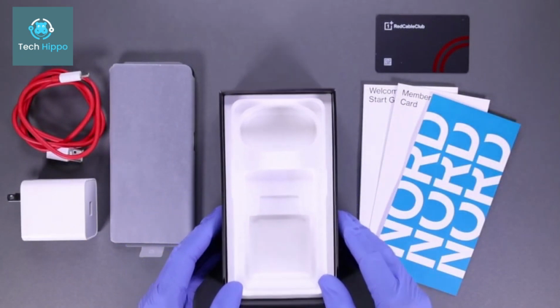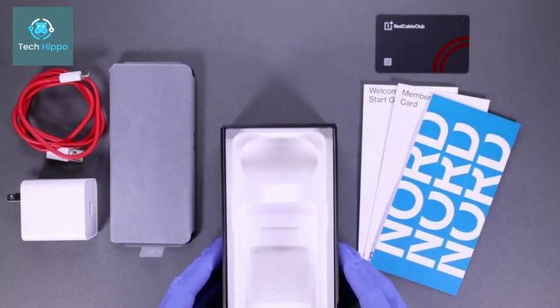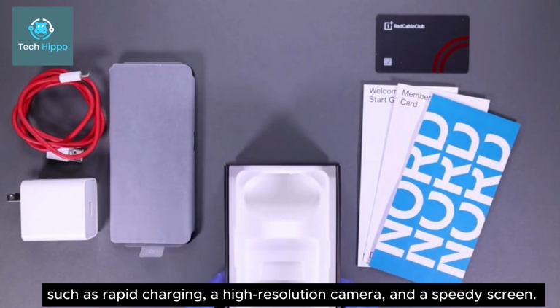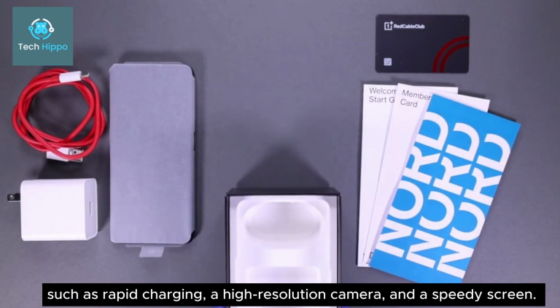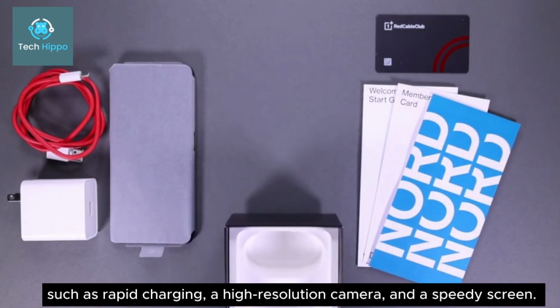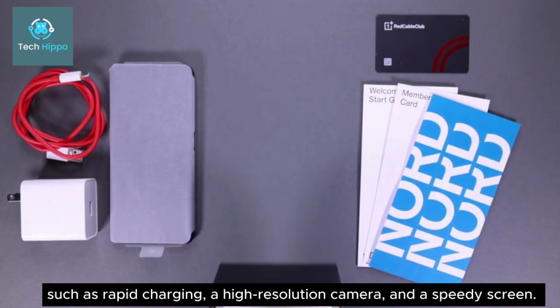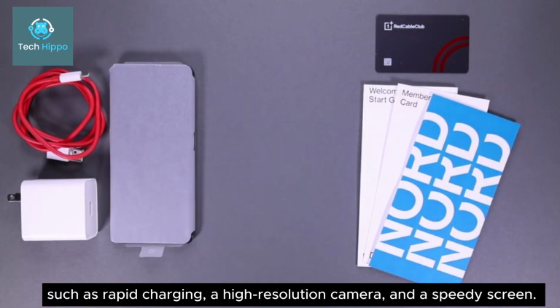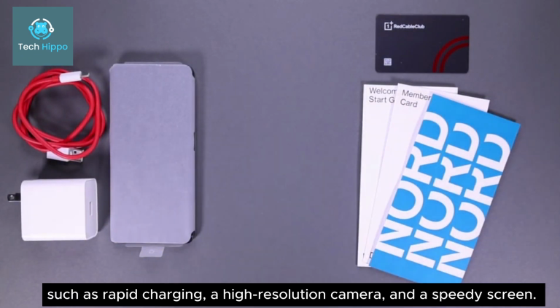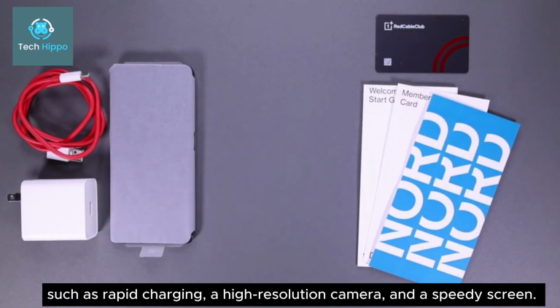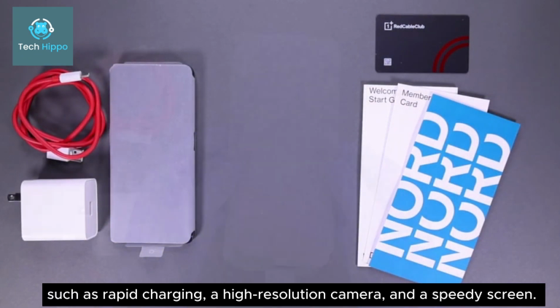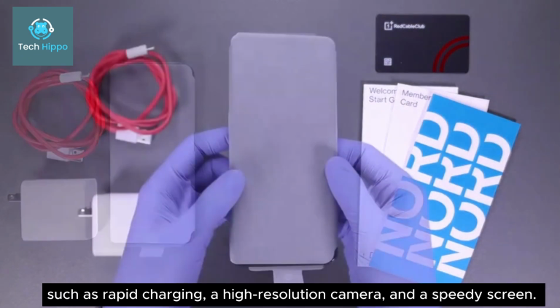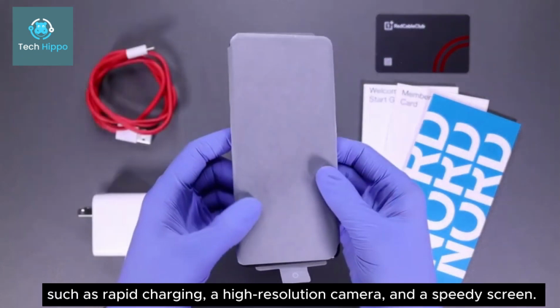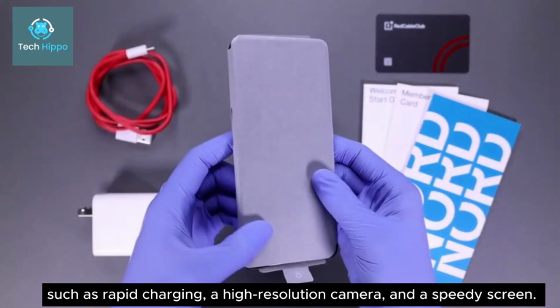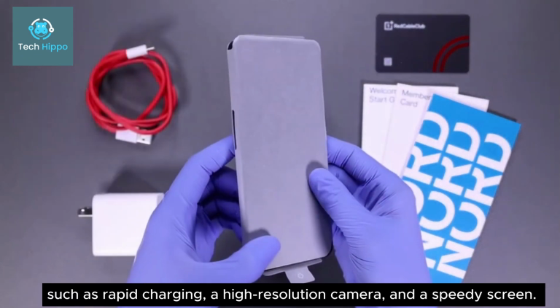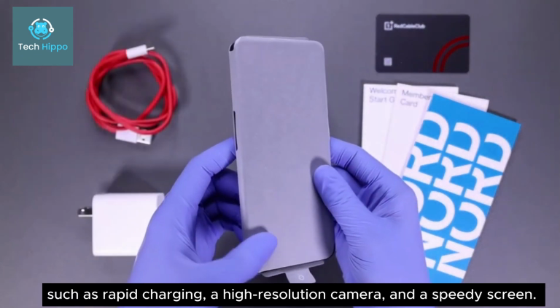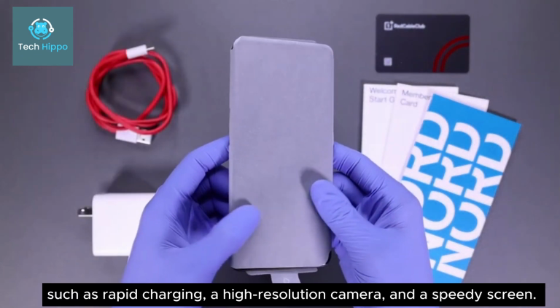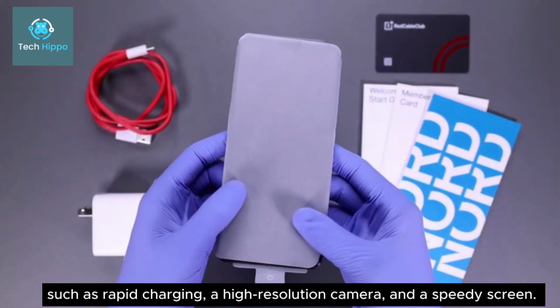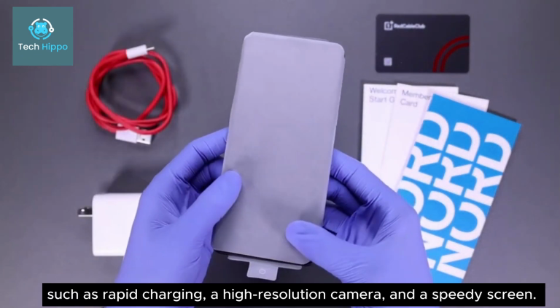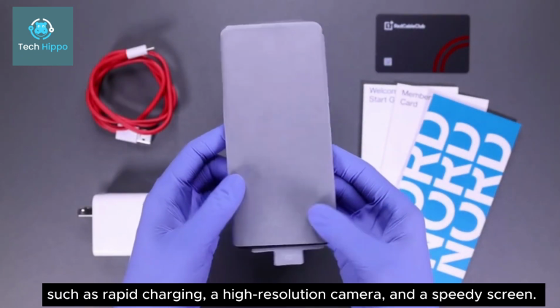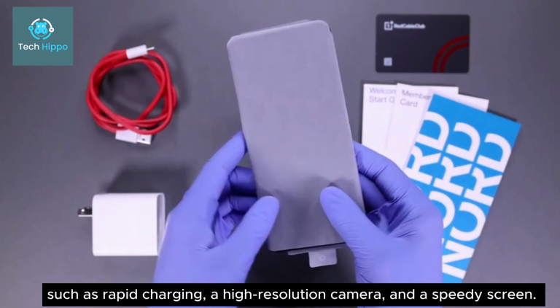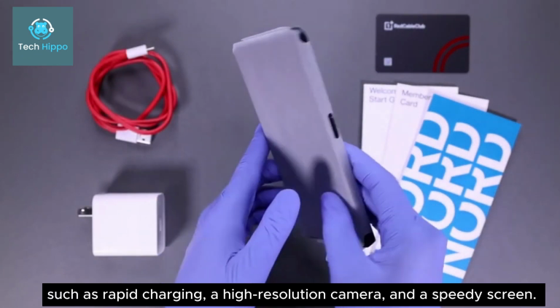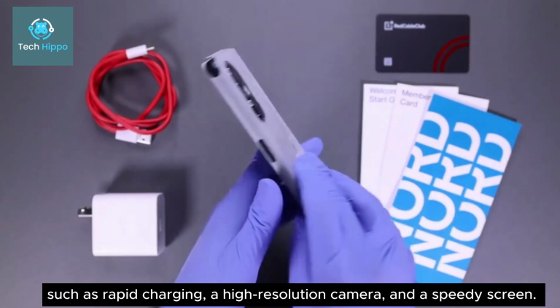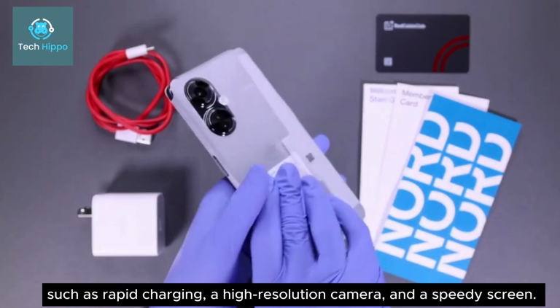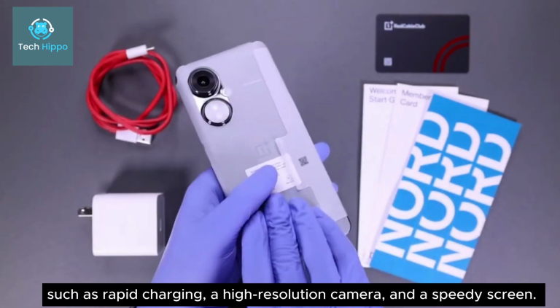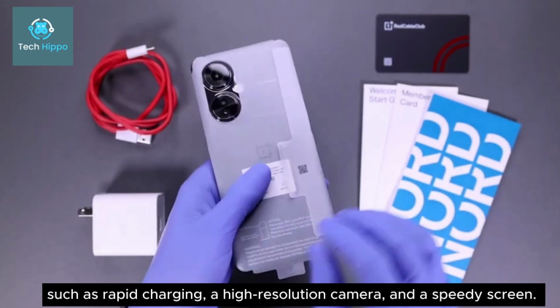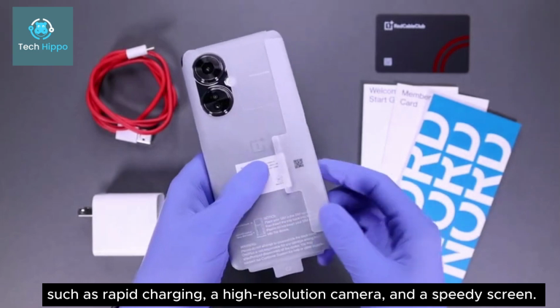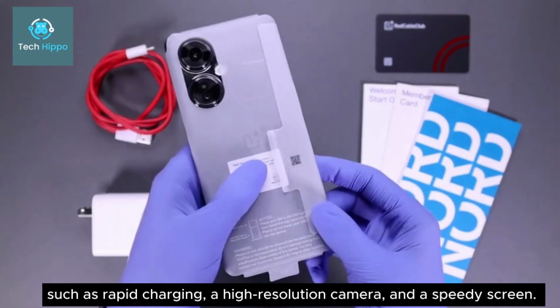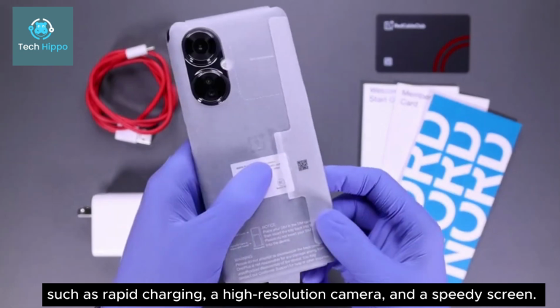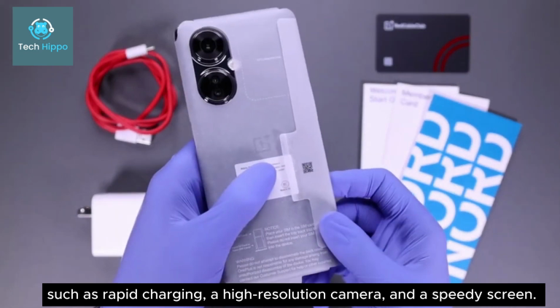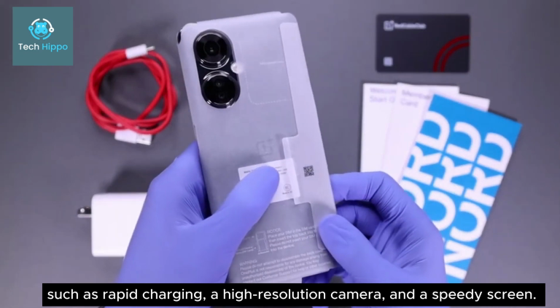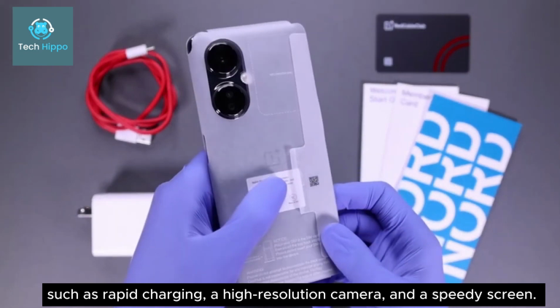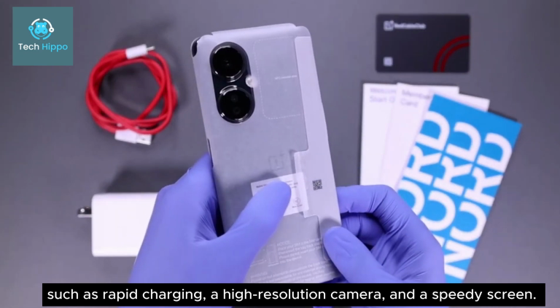Key features include rapid charging, a high-resolution camera, and a speedy screen.